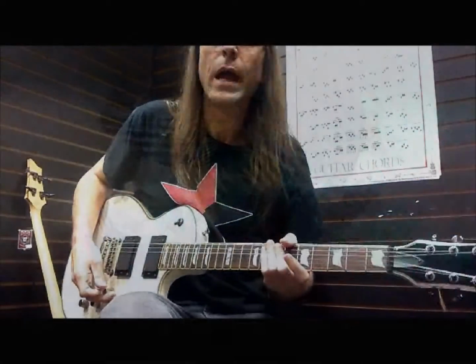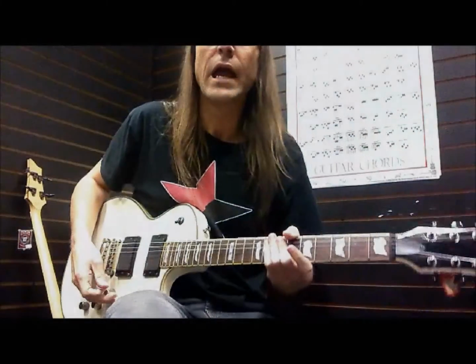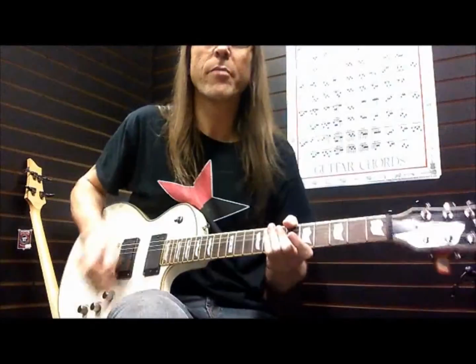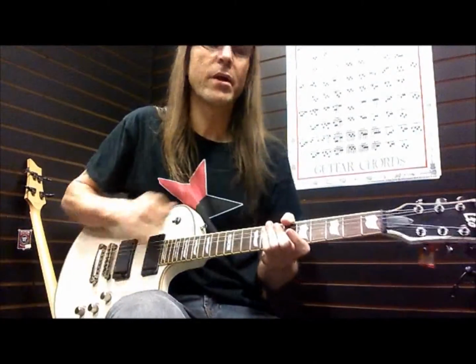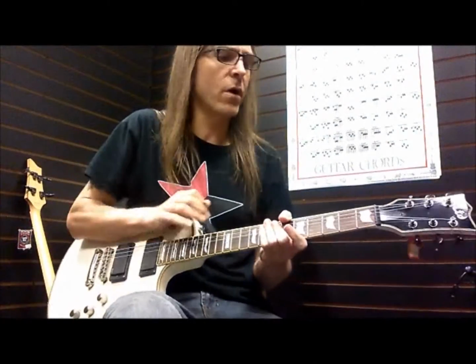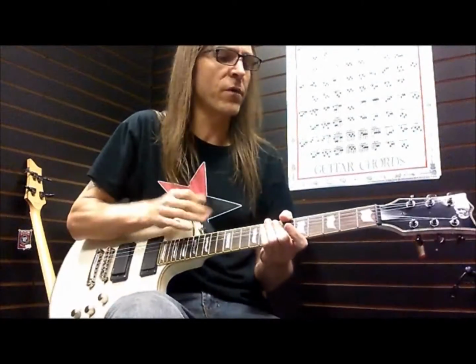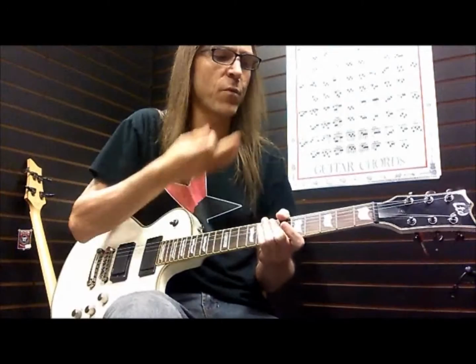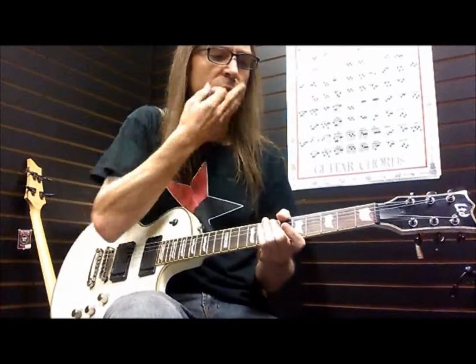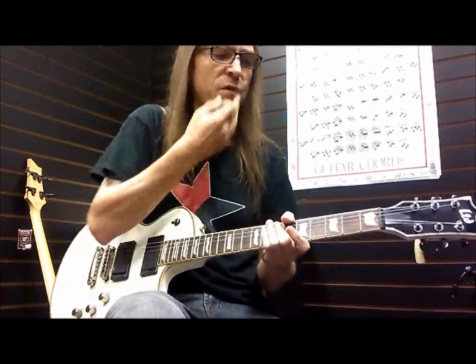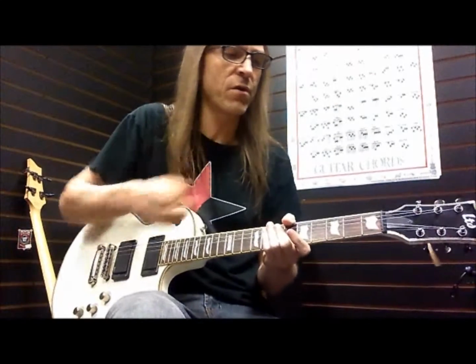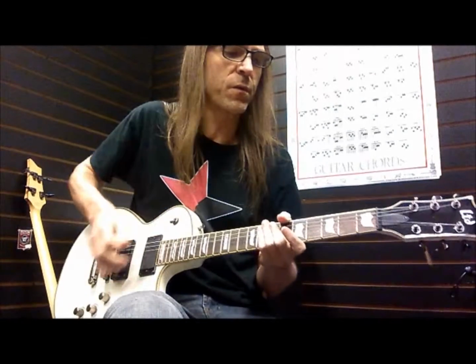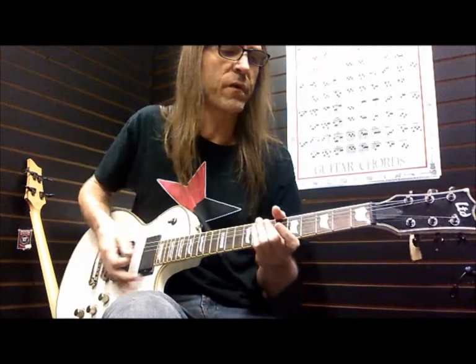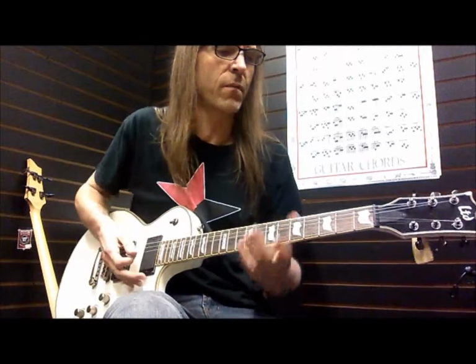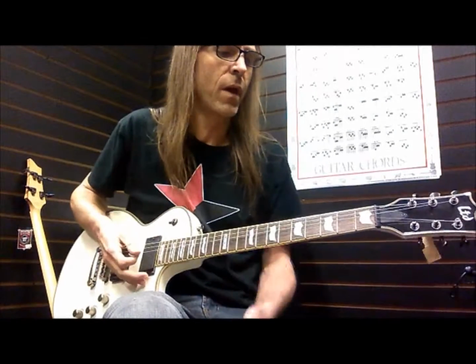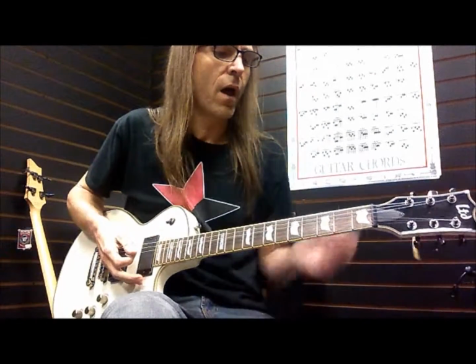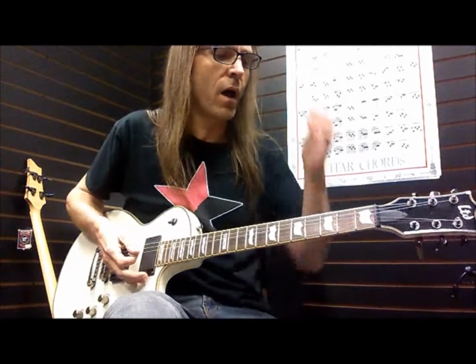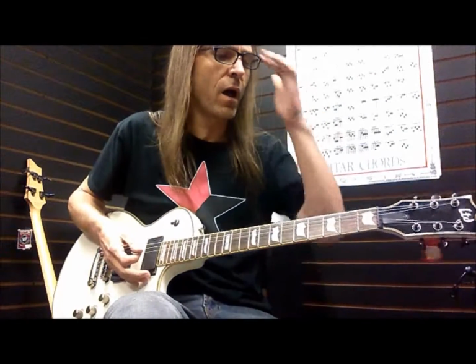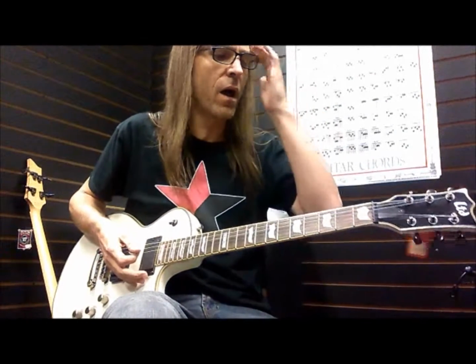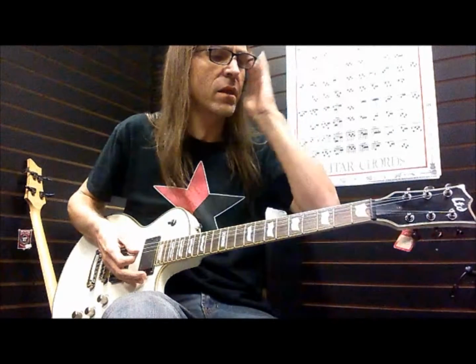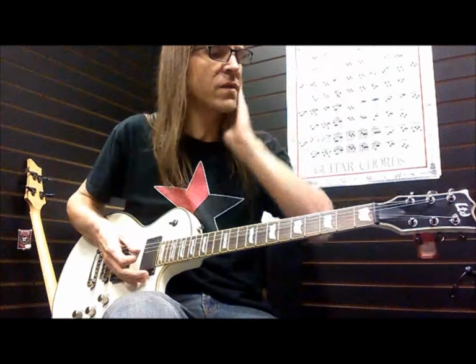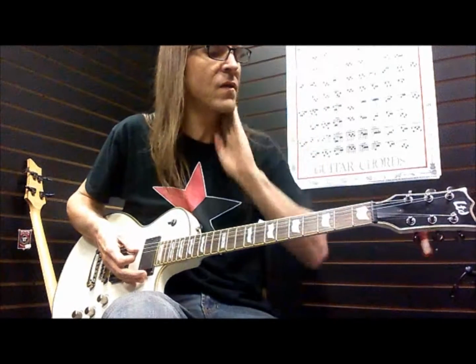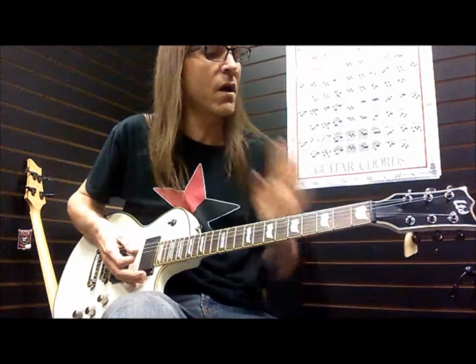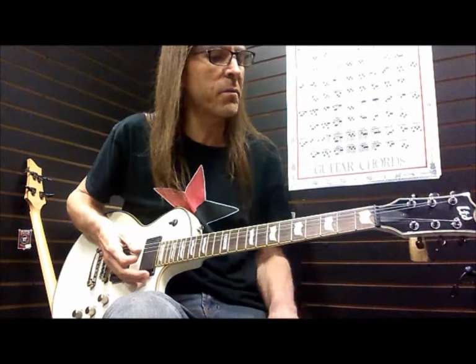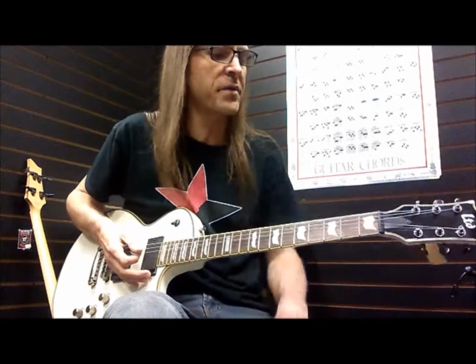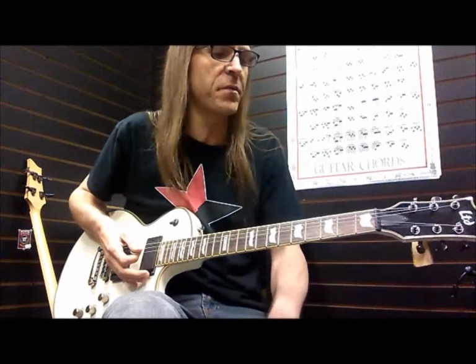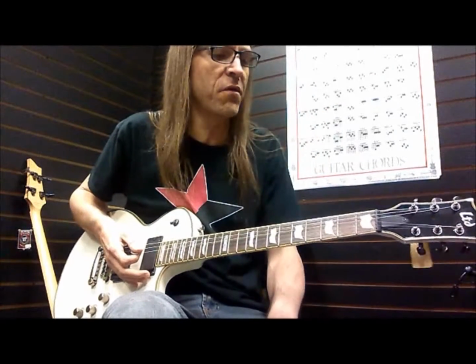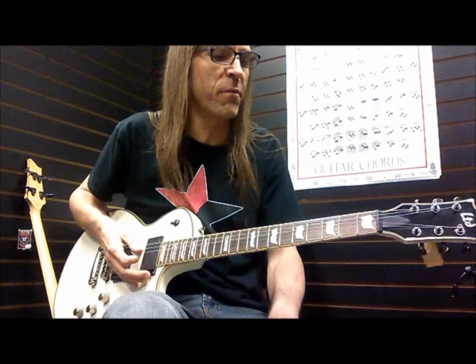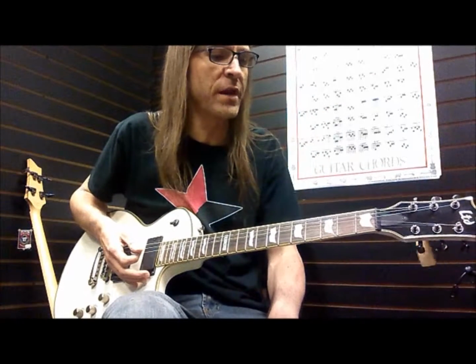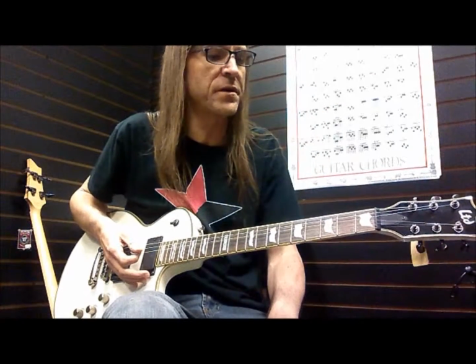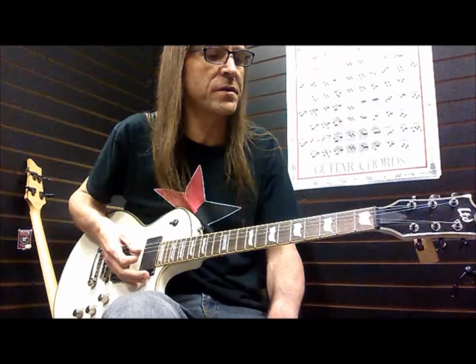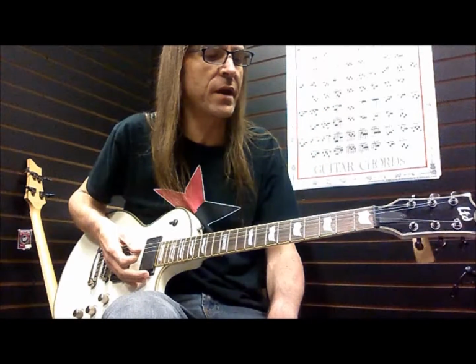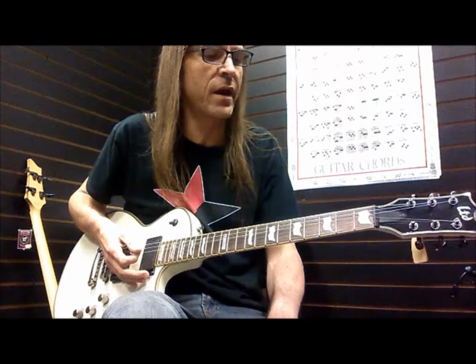Hey everybody, welcome to What's the Morning 20s with Tim. Let's talk about some interval basics today.